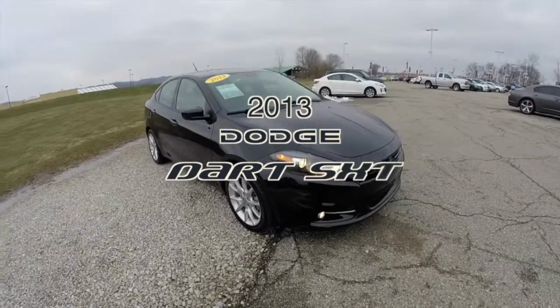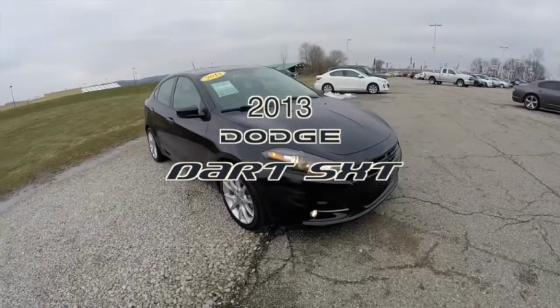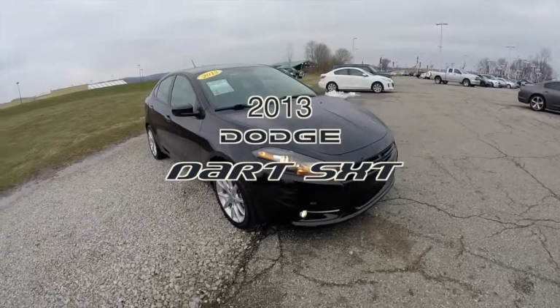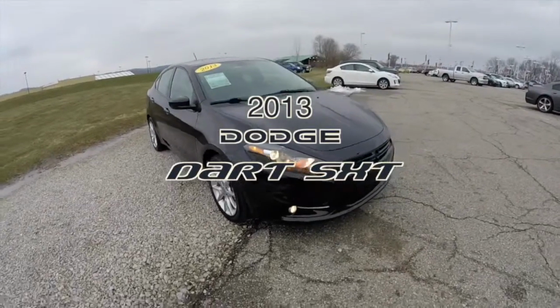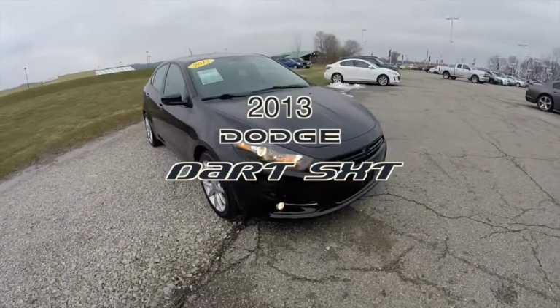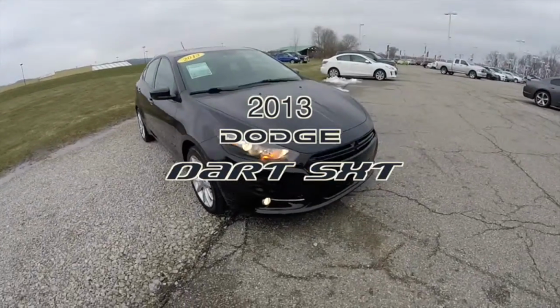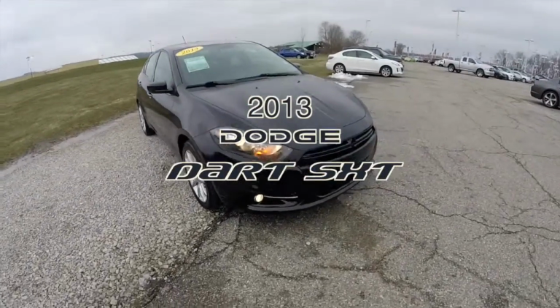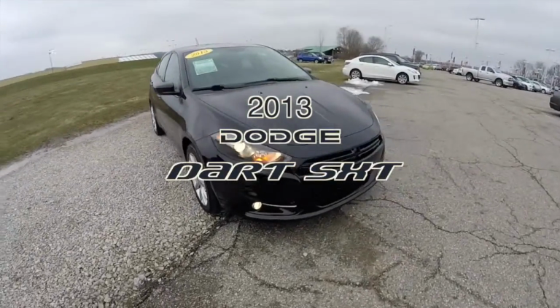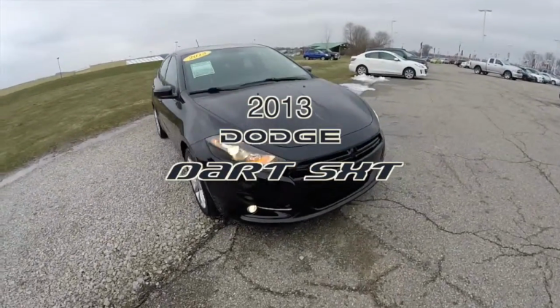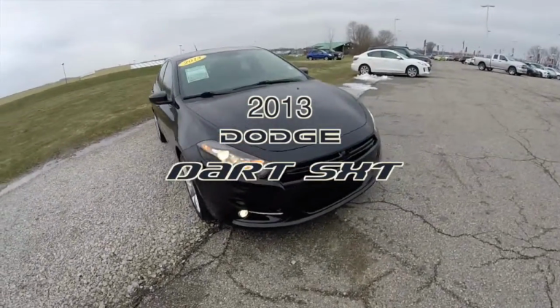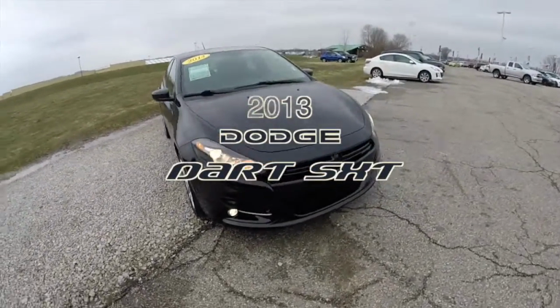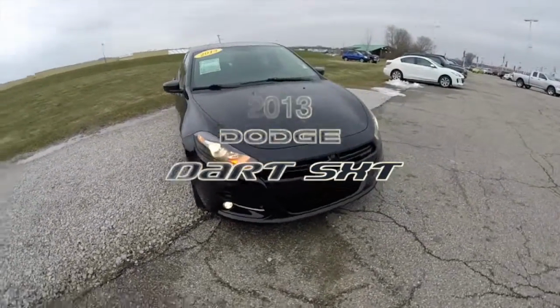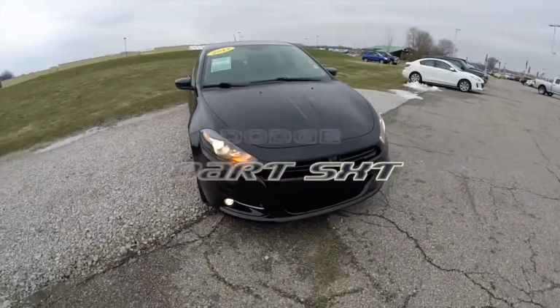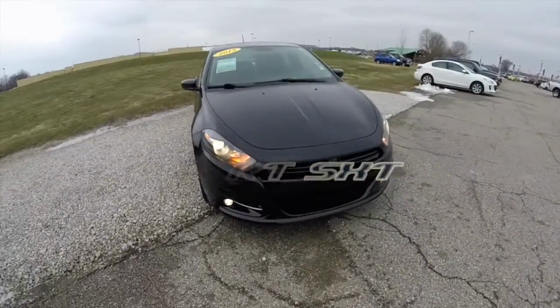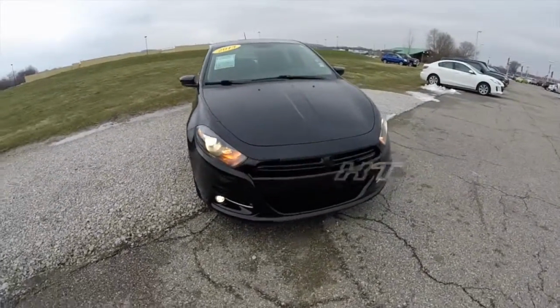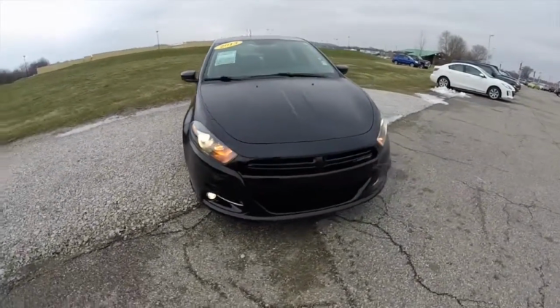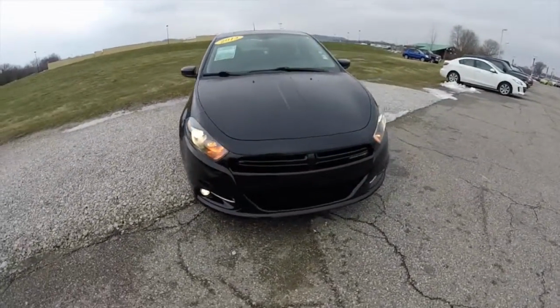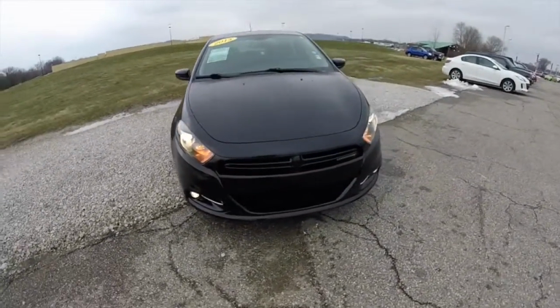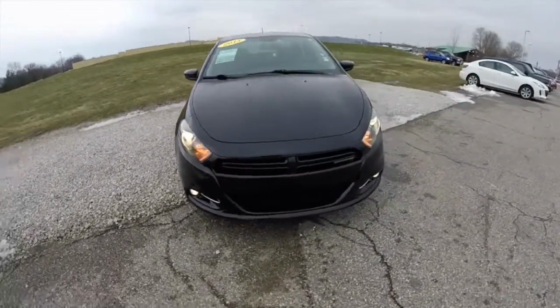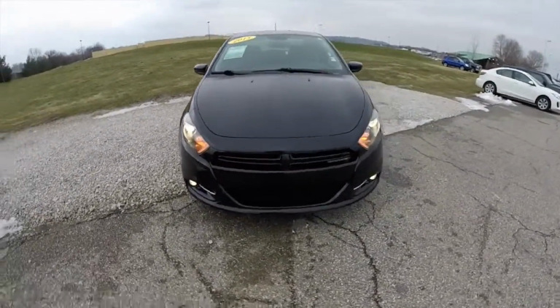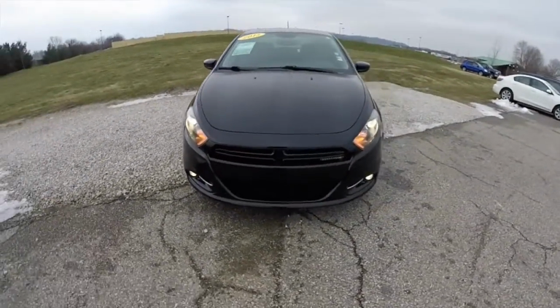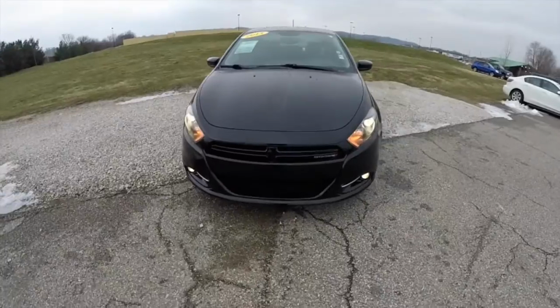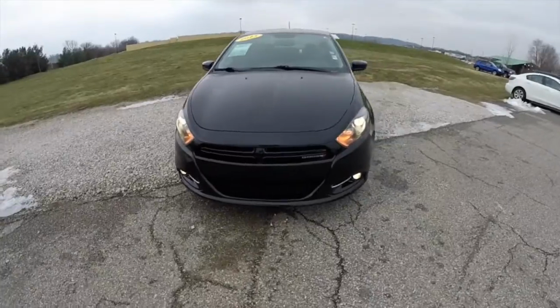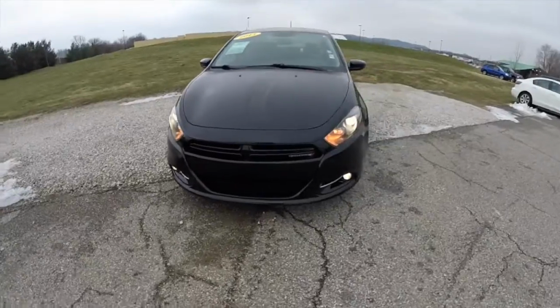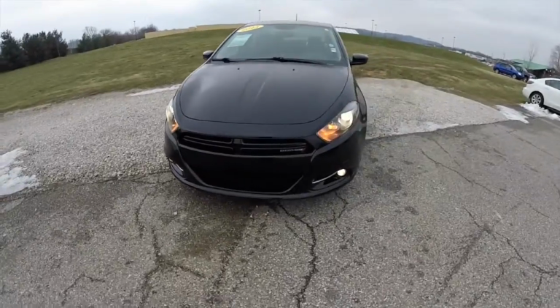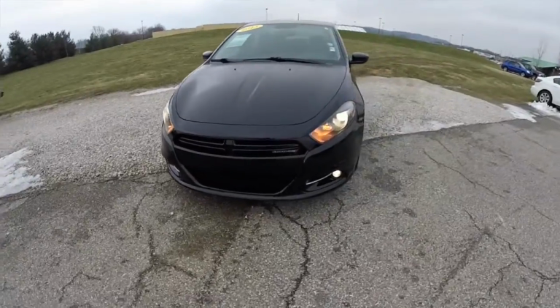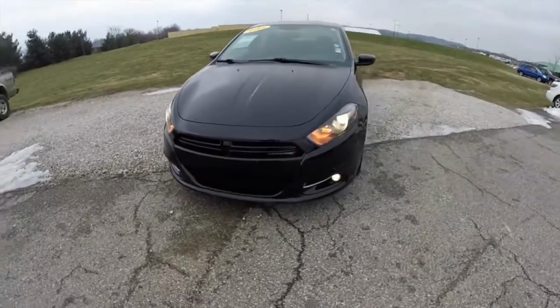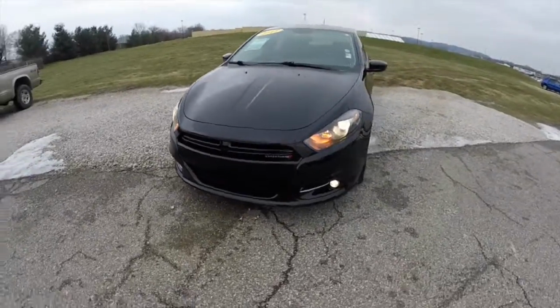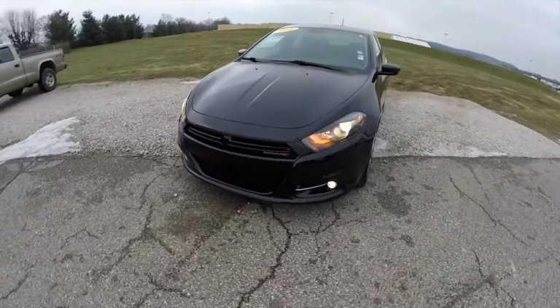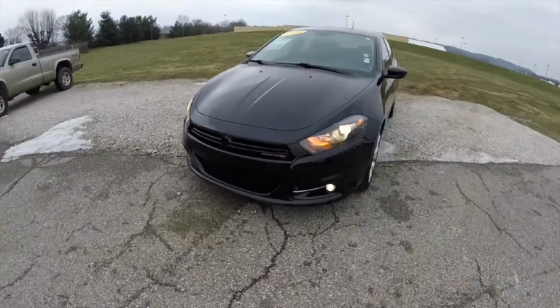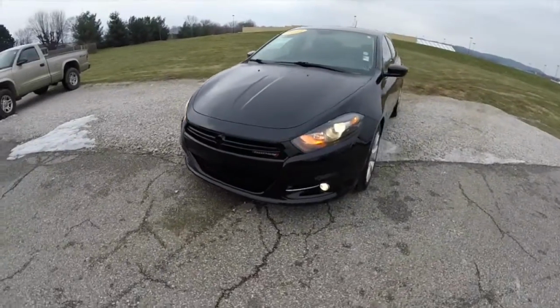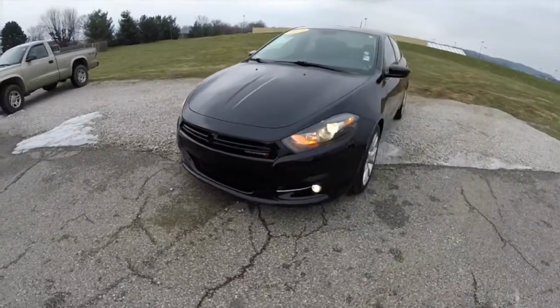Hello everyone. Today we're going to take a quick walk around look at this 2013 Dodge Dart SXT.